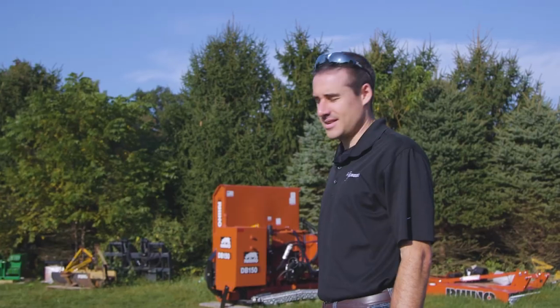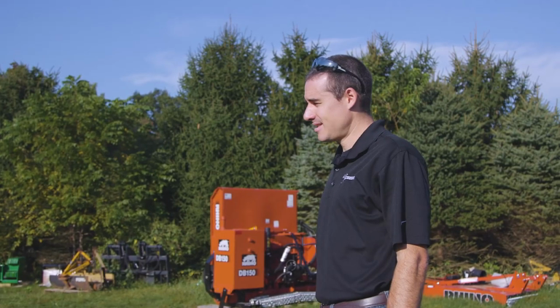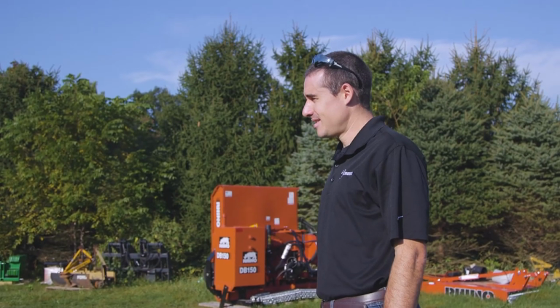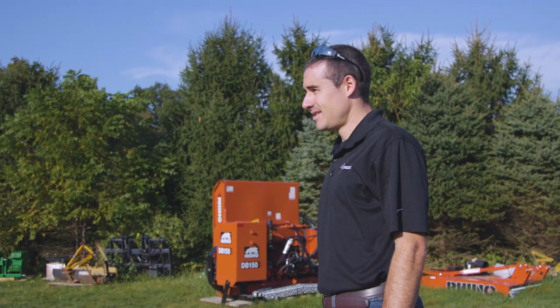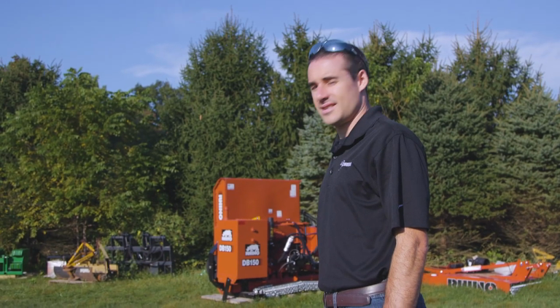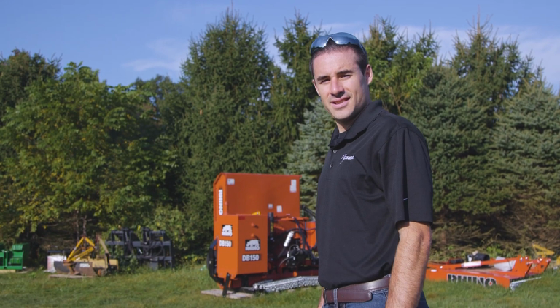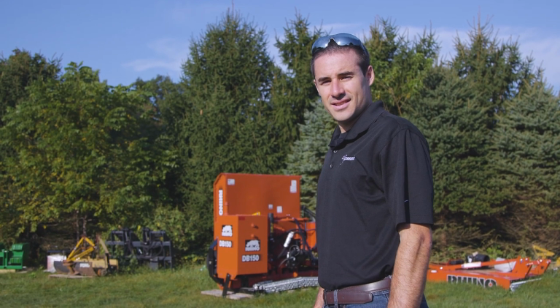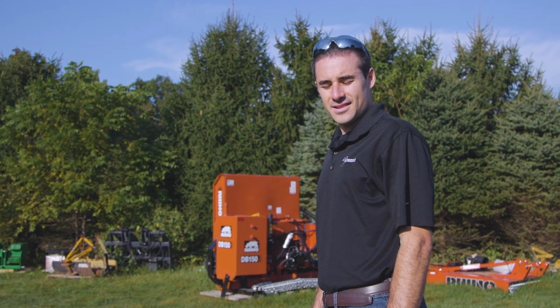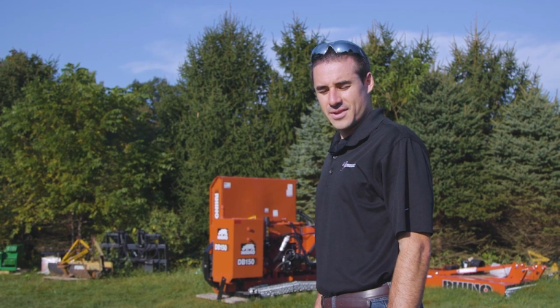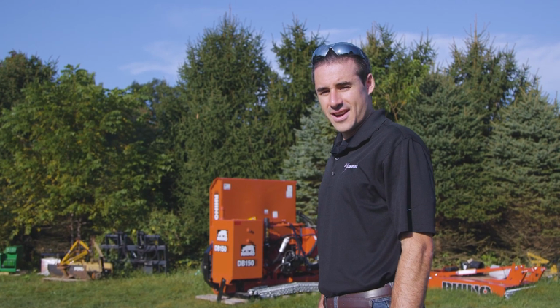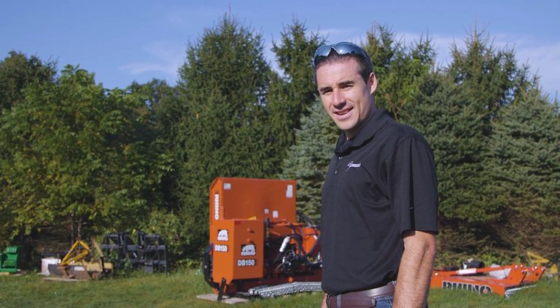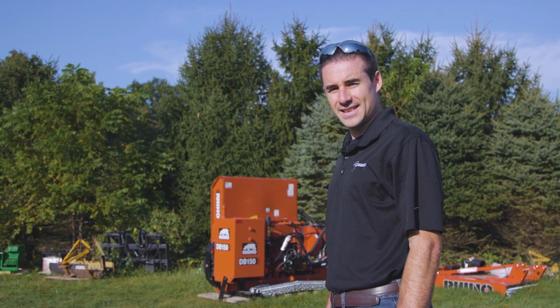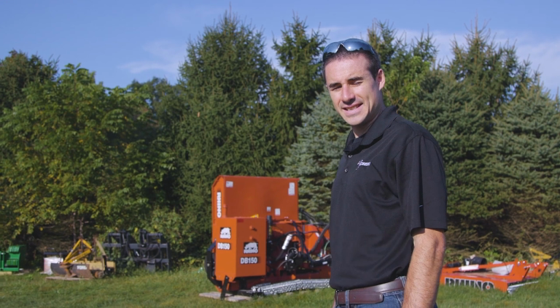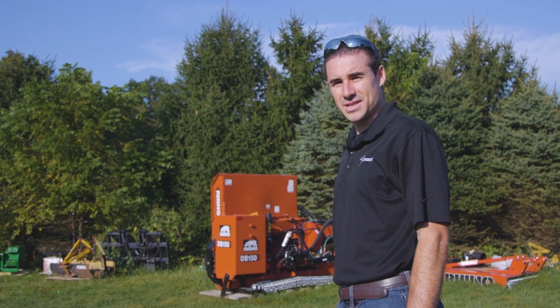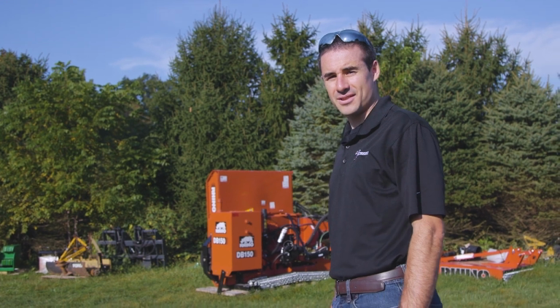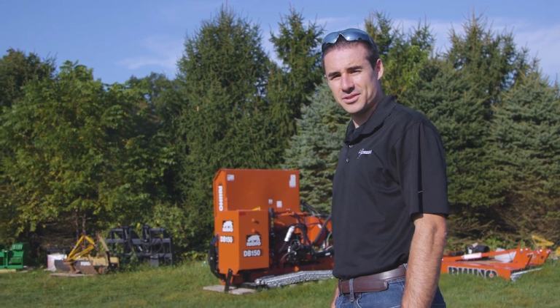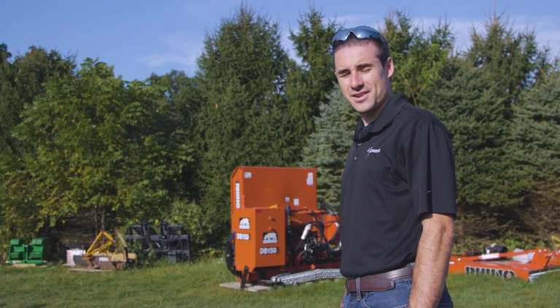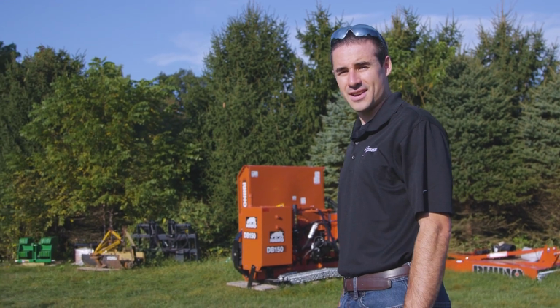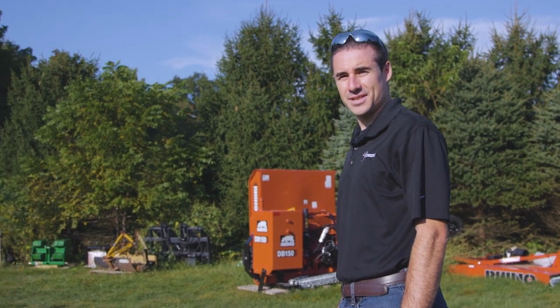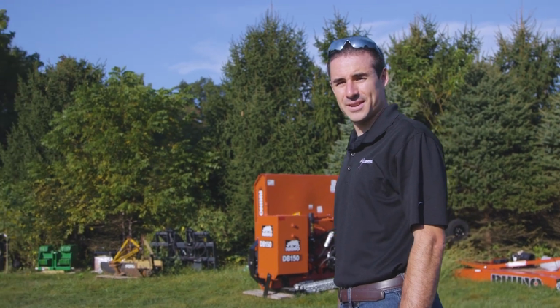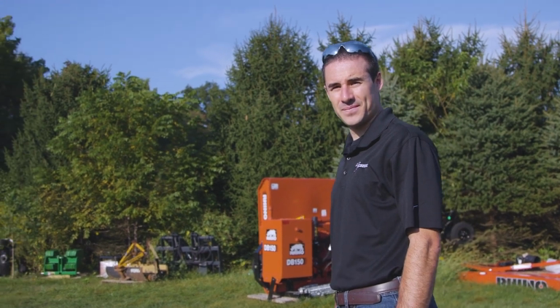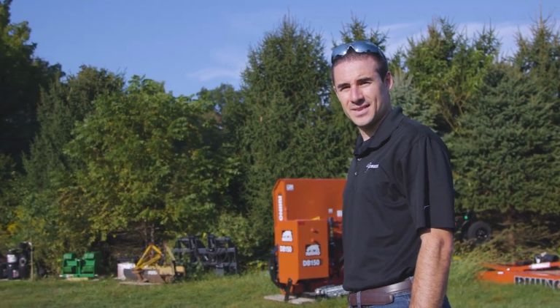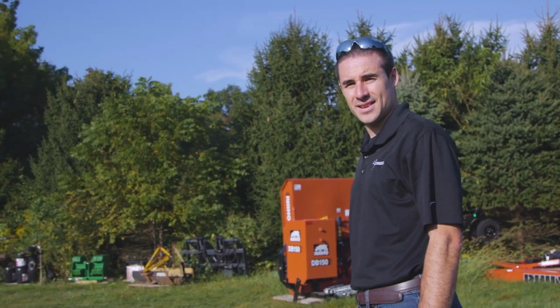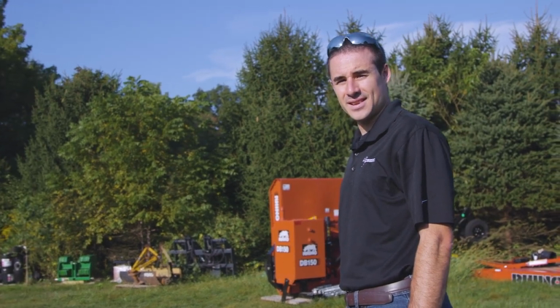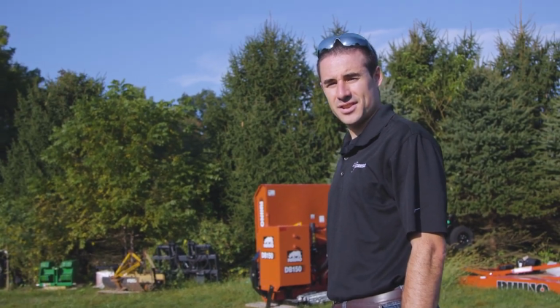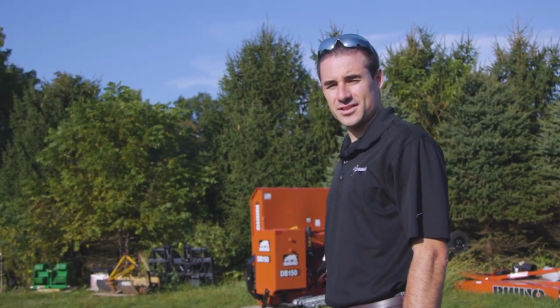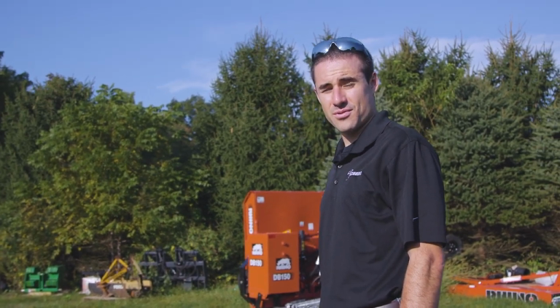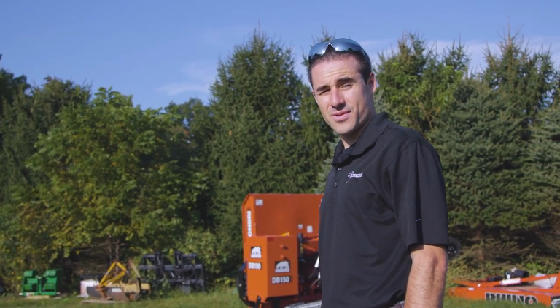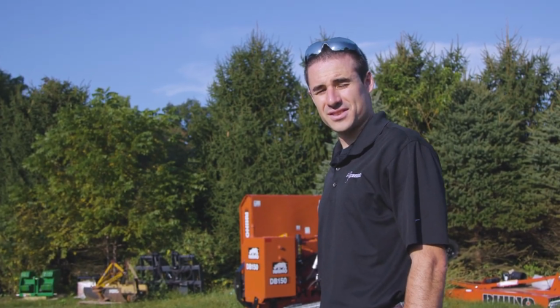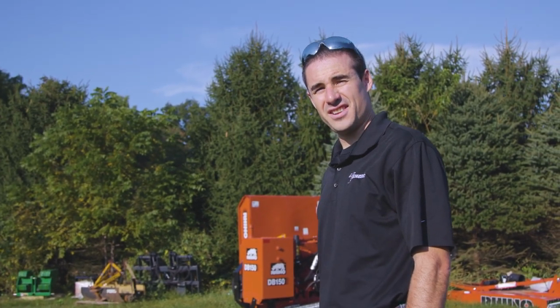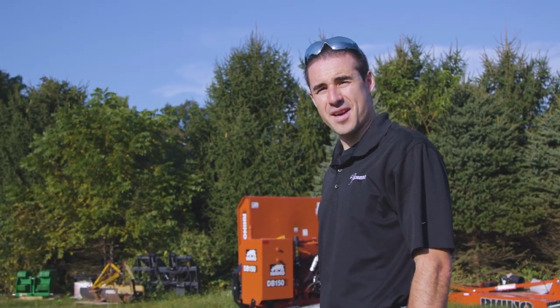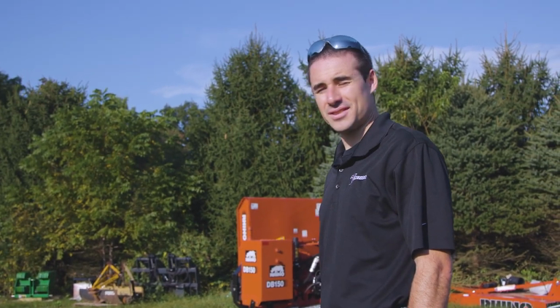So where are we at today? We are at Tim's house, Tractor Time with Tim, just northwest of Indianapolis.